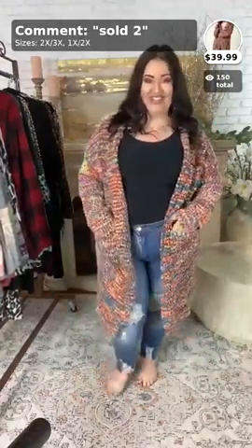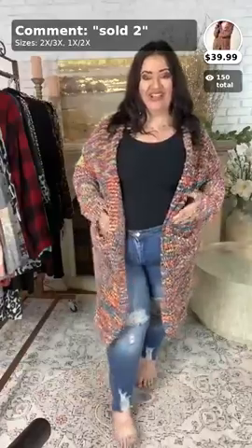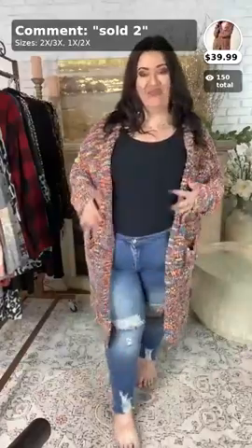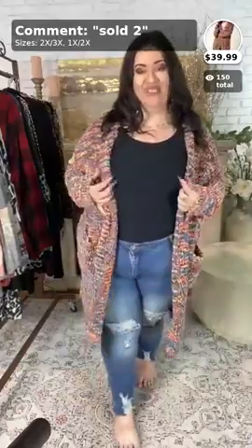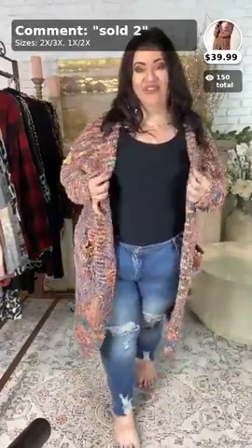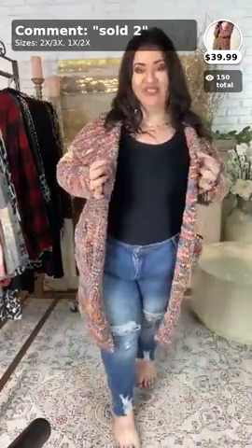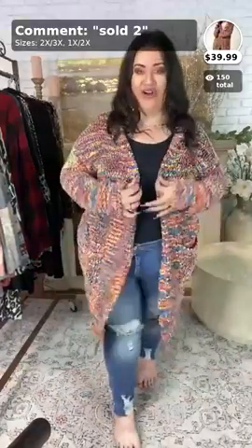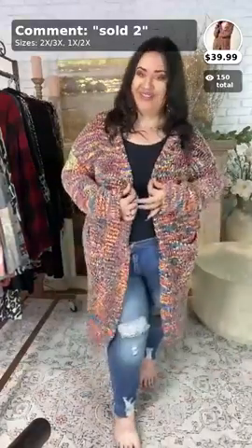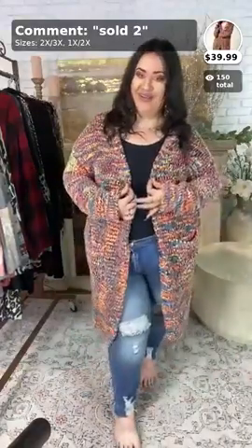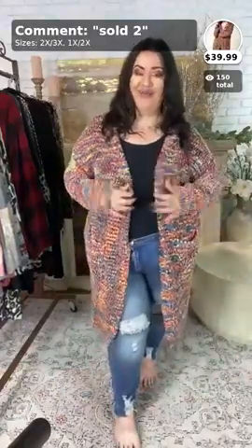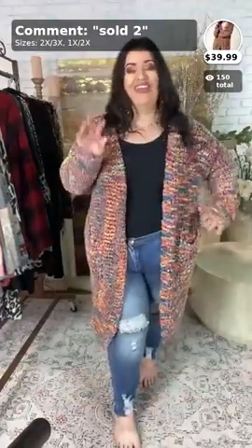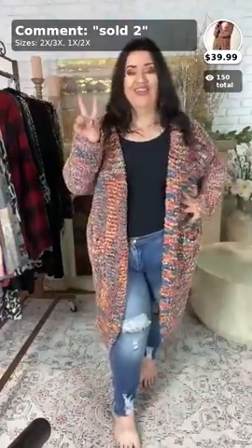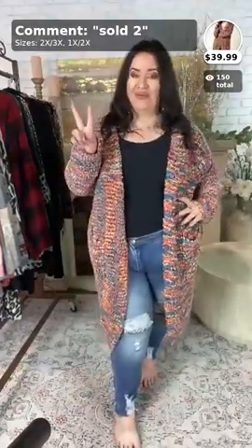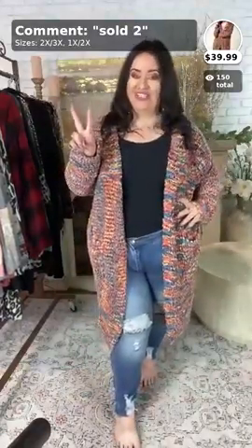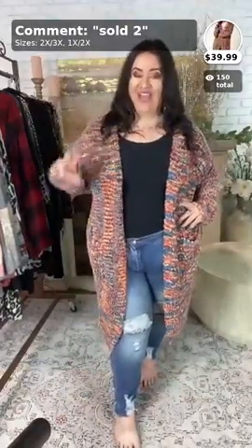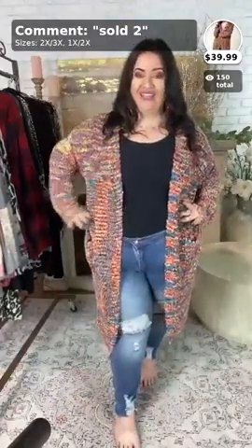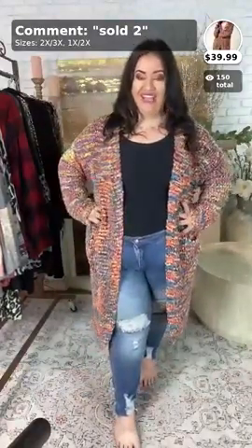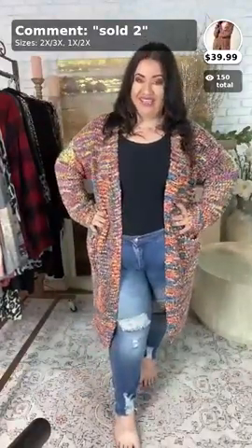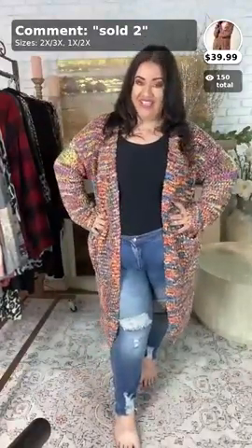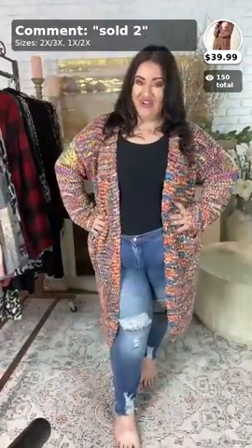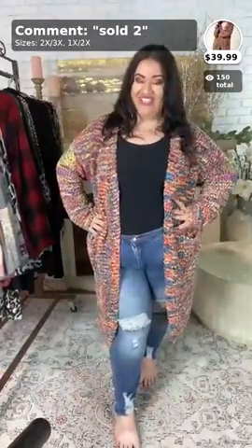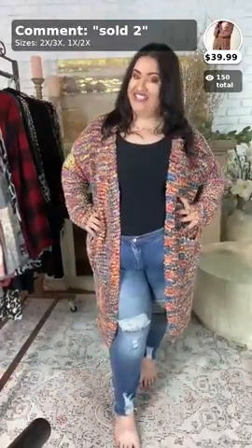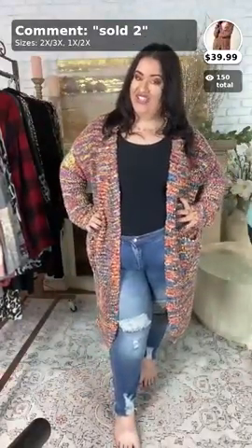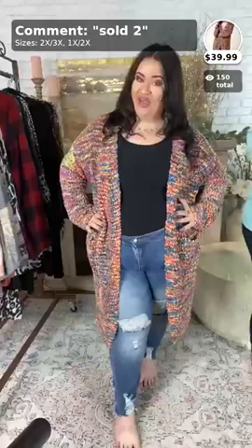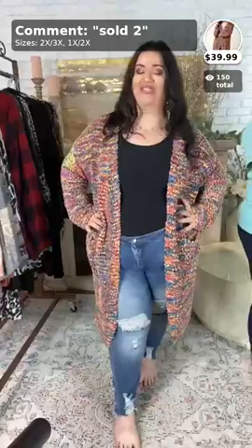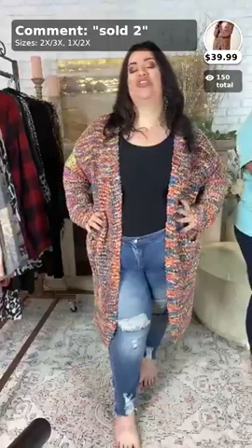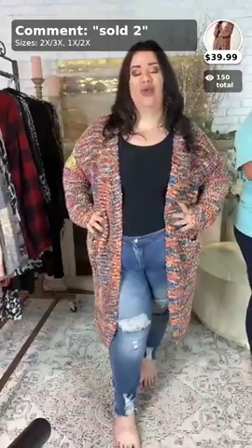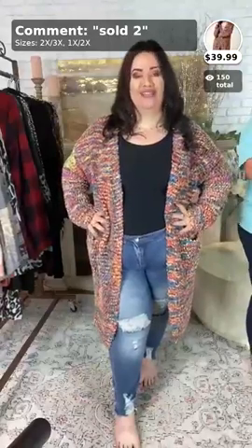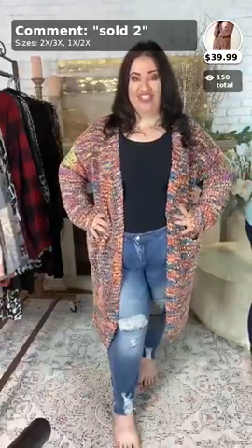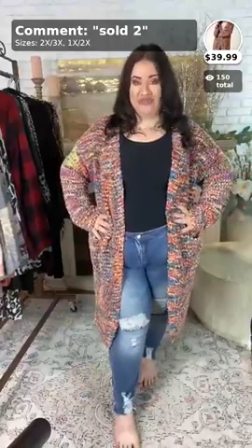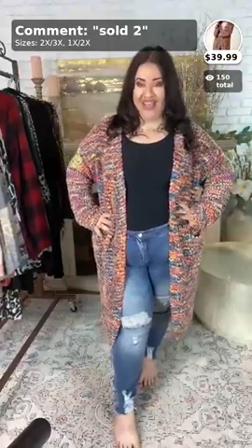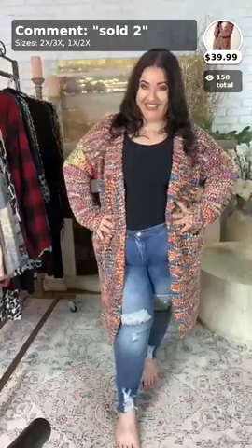So, once again, for this cardigan, it's sold — the number two, ladies — and it comes in the extra-large–2X or the 2X–3X.